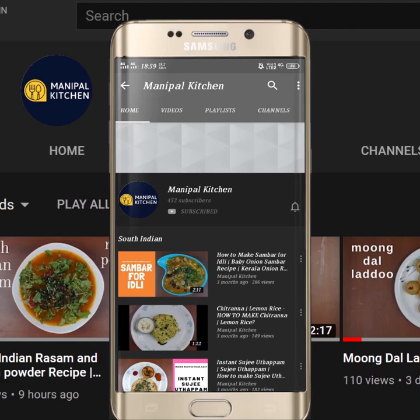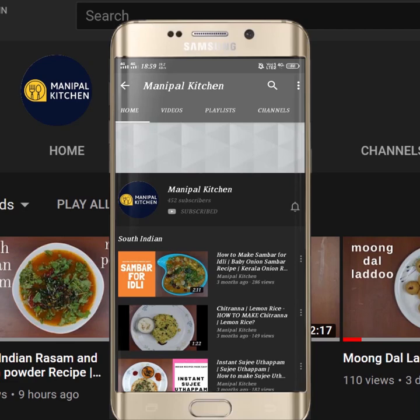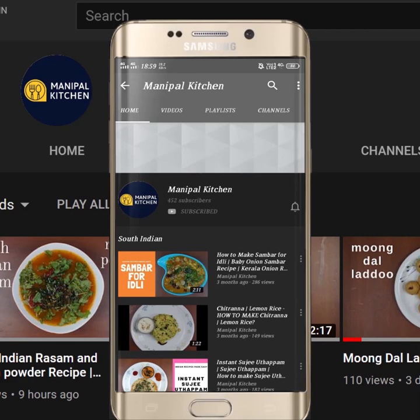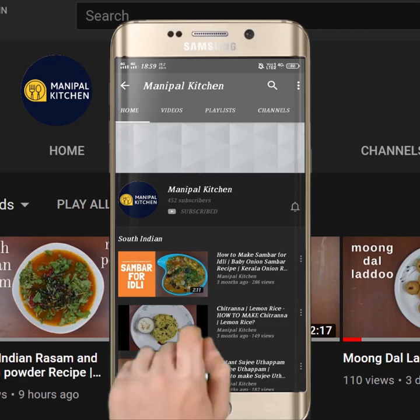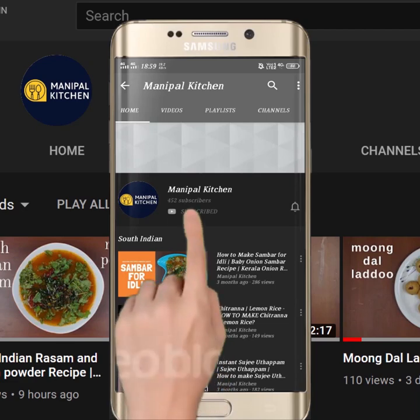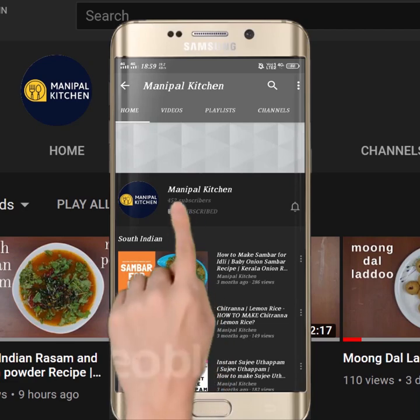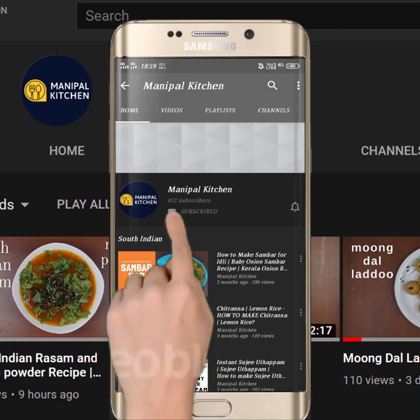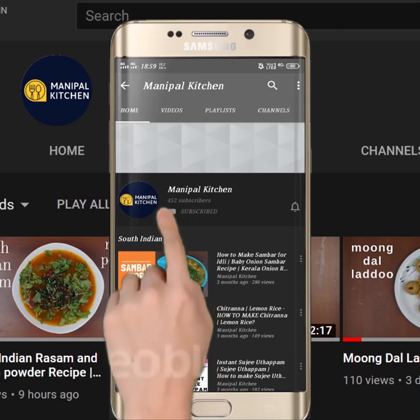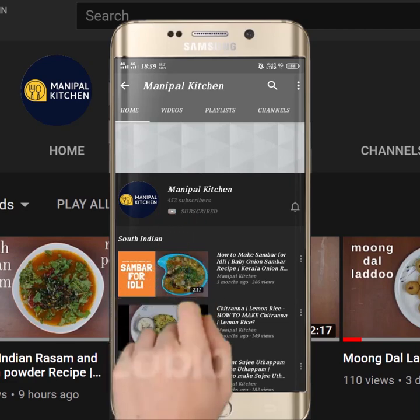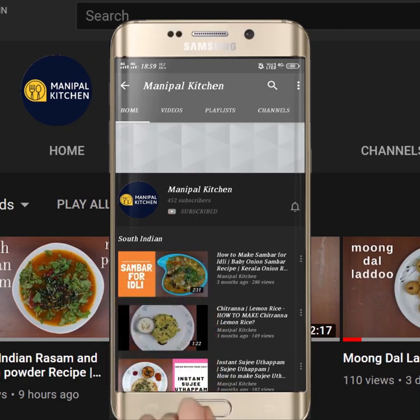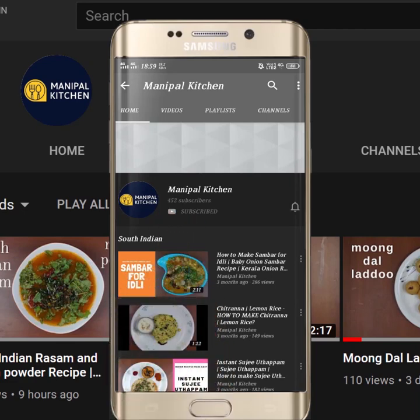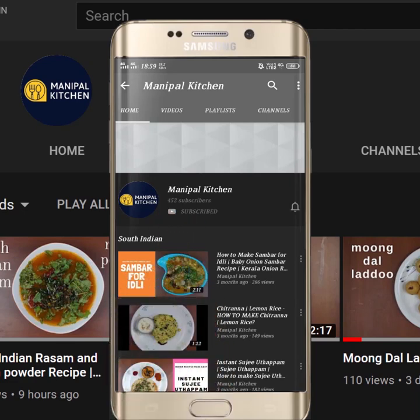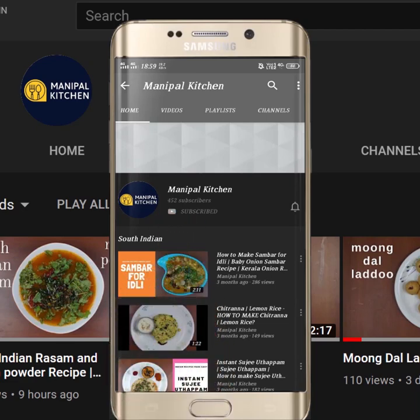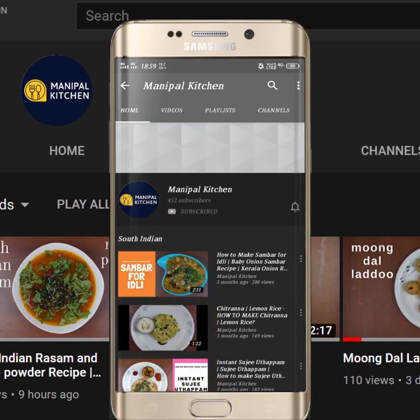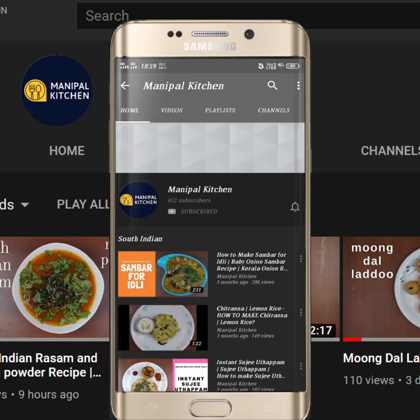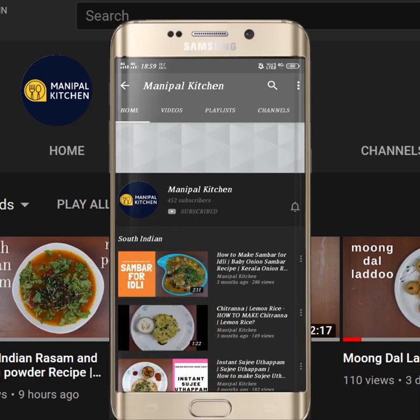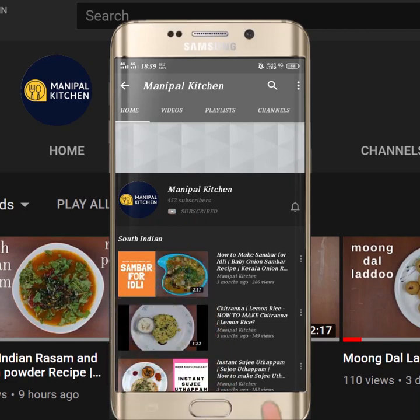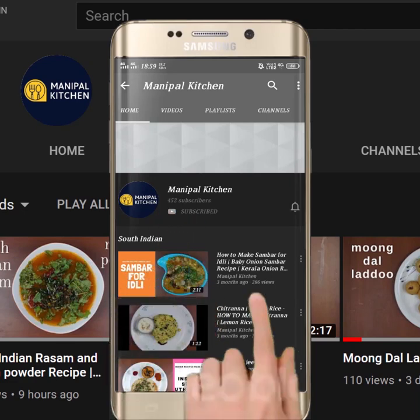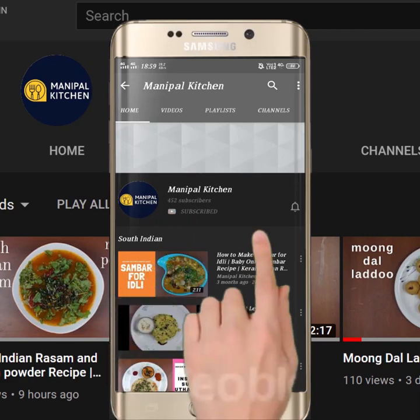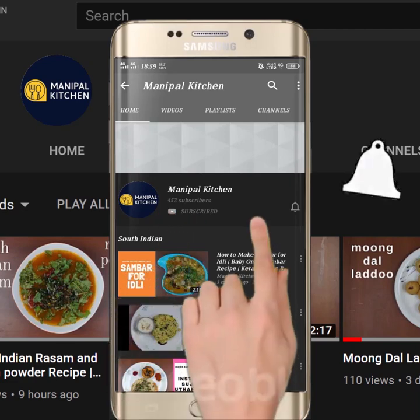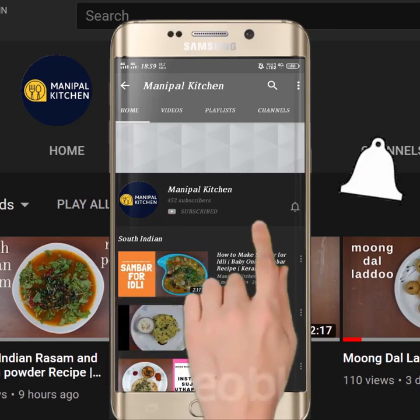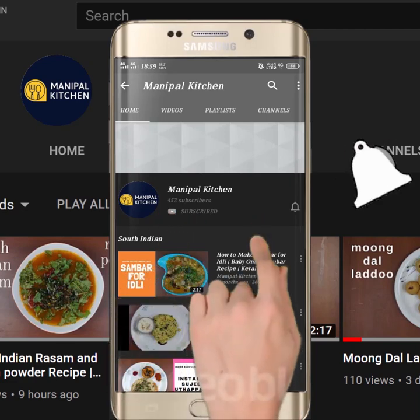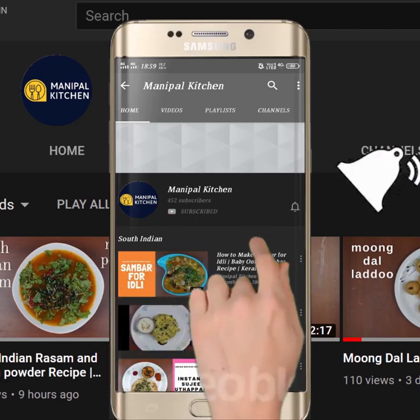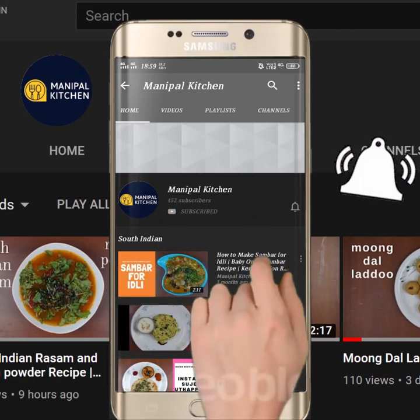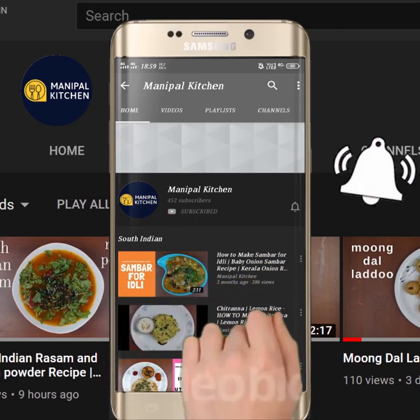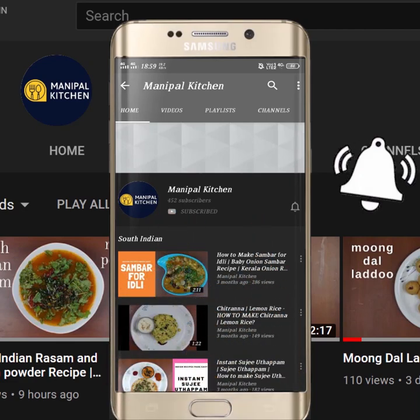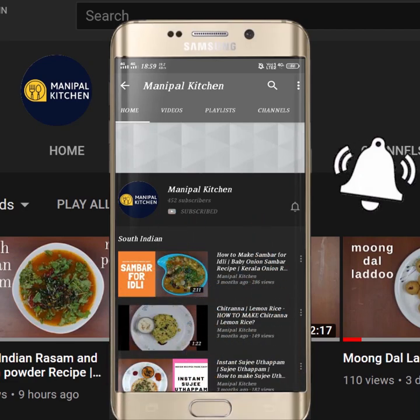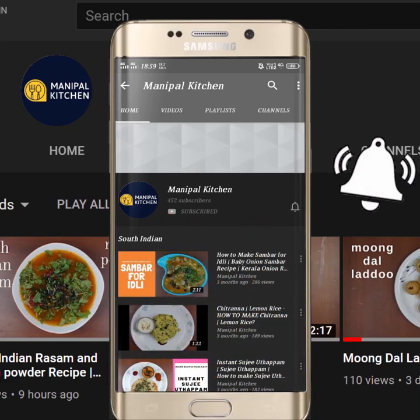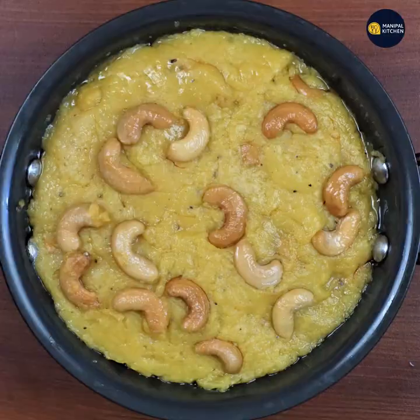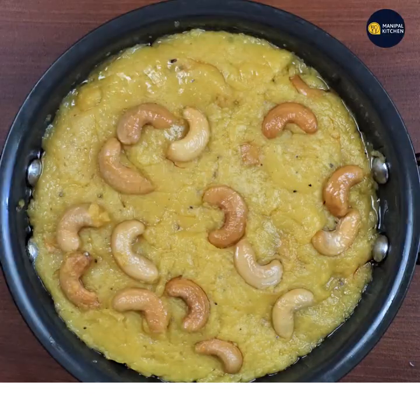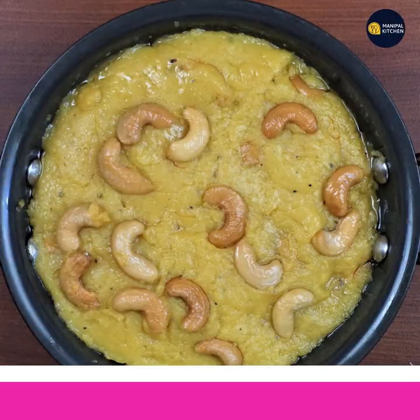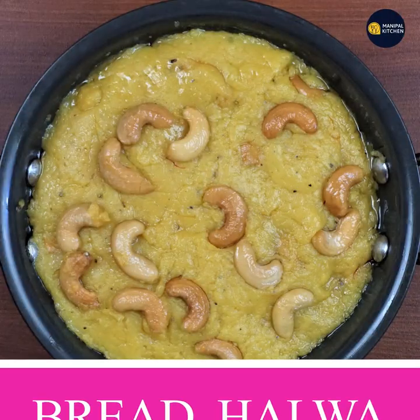Subscribe now and press the bell icon — never miss an update. Welcome to the kitchen.